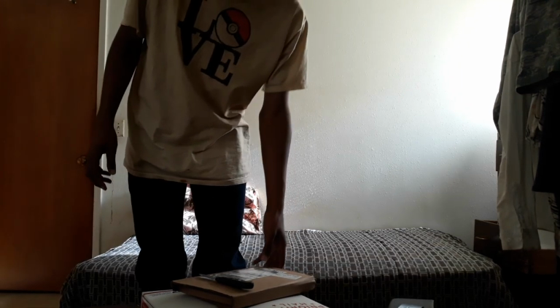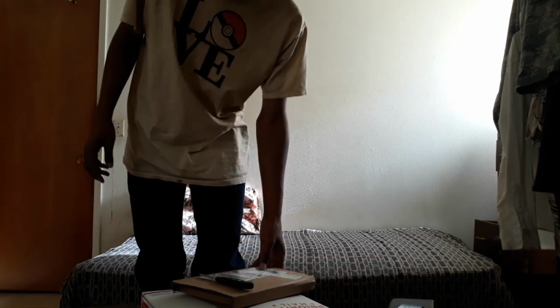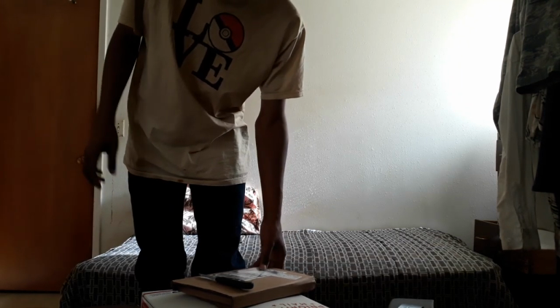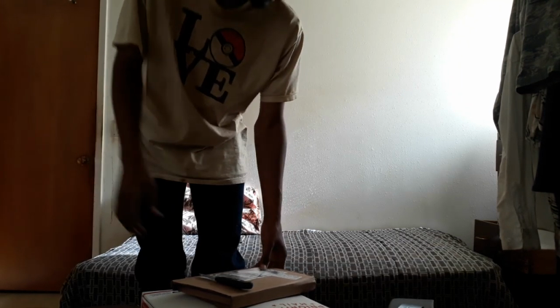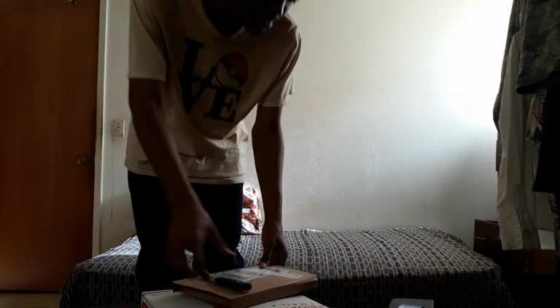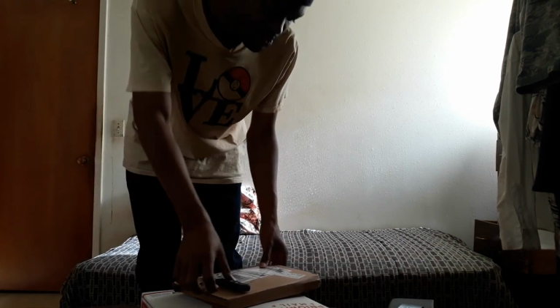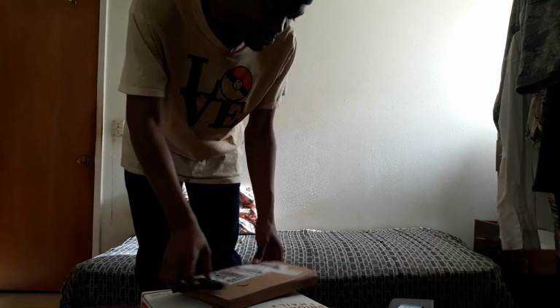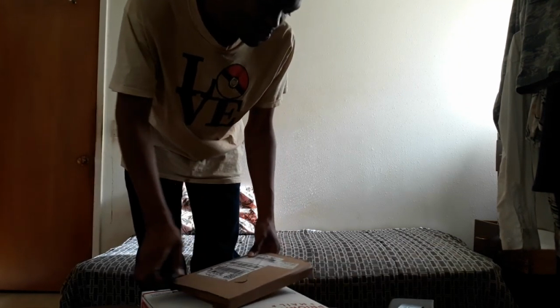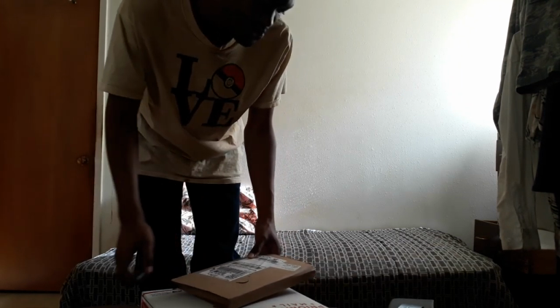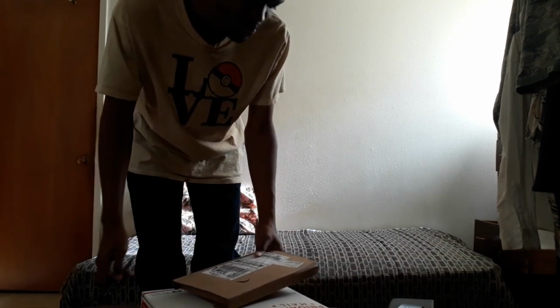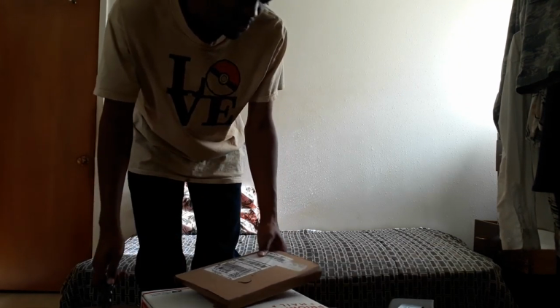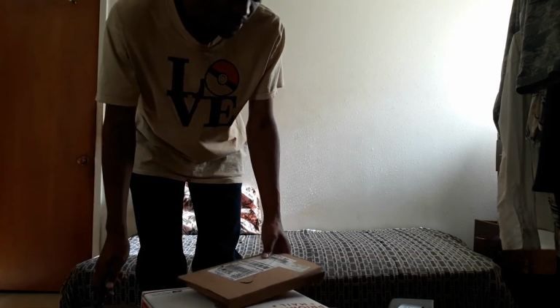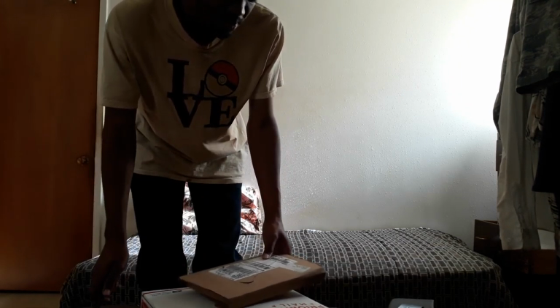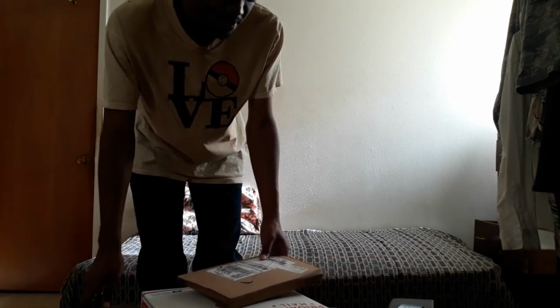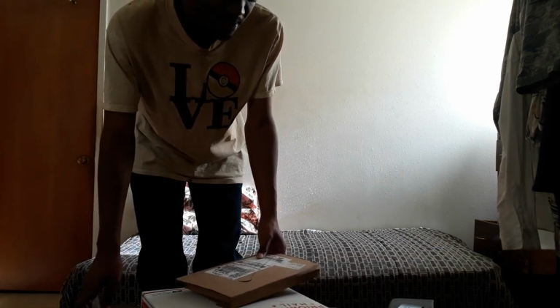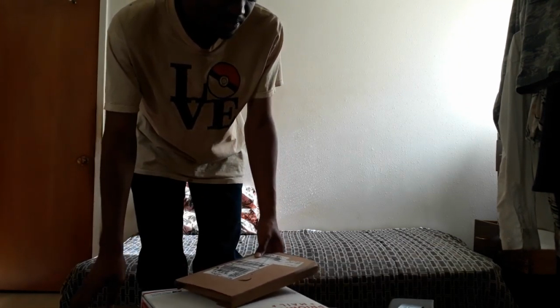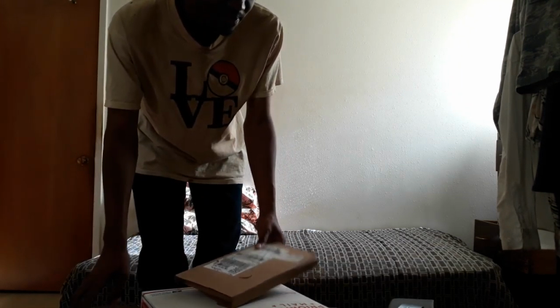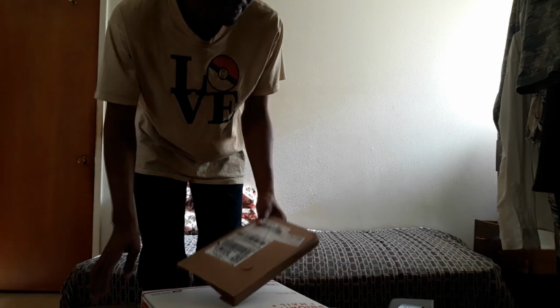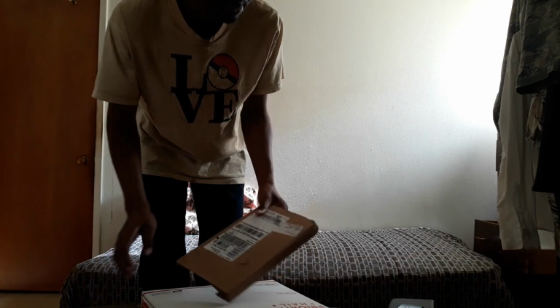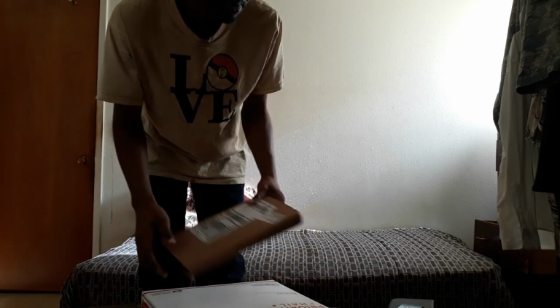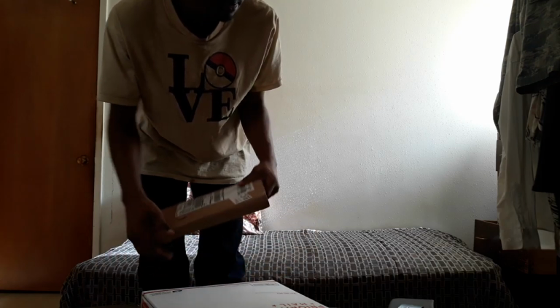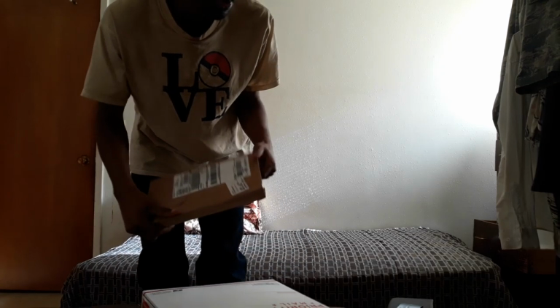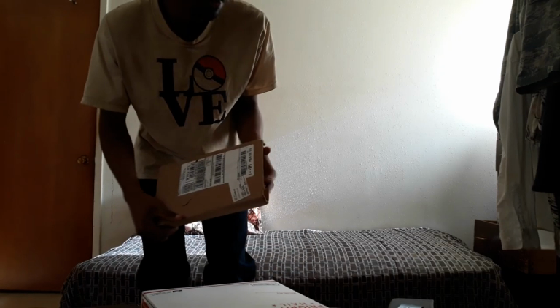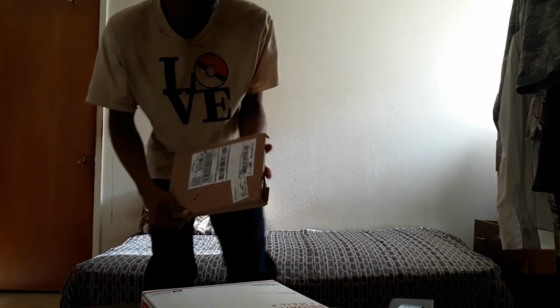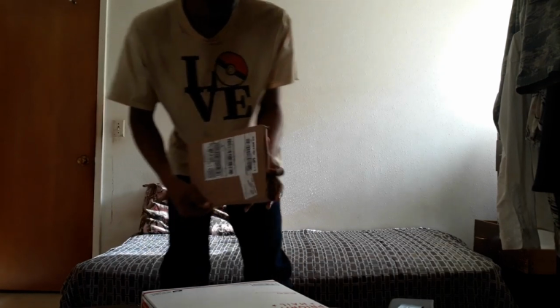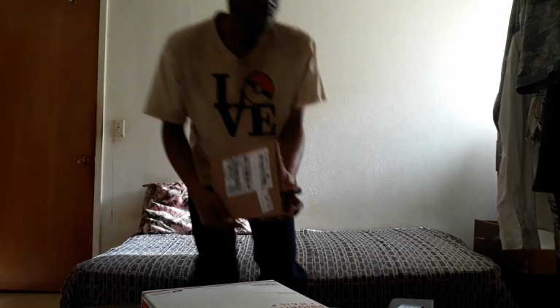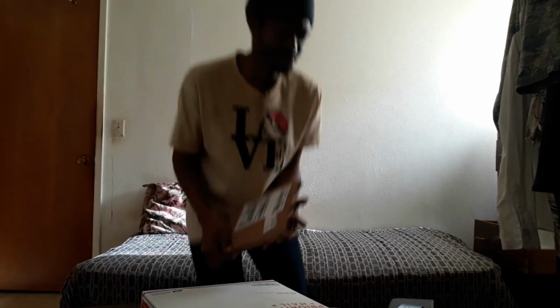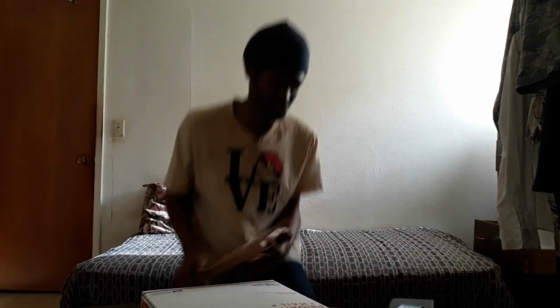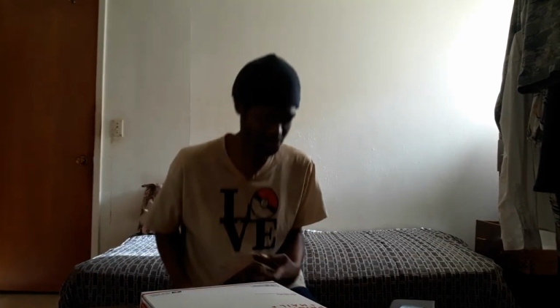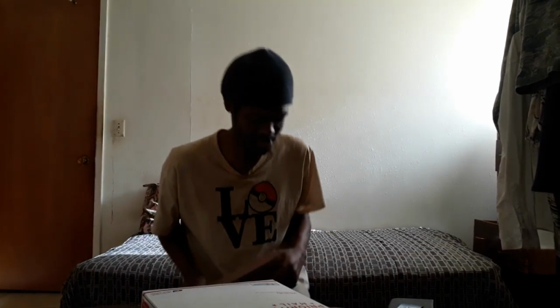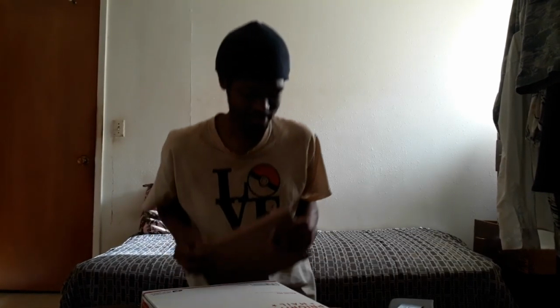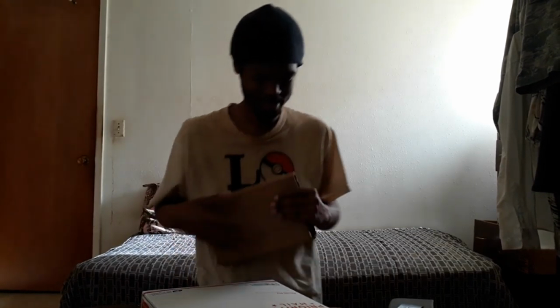Today I'm going to unbox. I'm going to show you what I'm going to unbox.